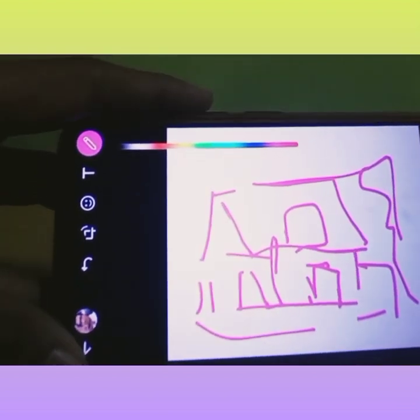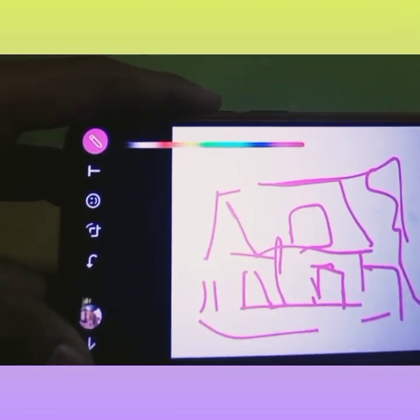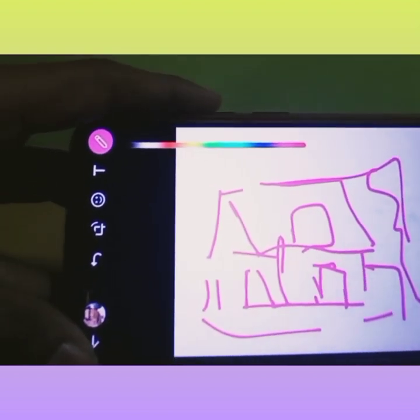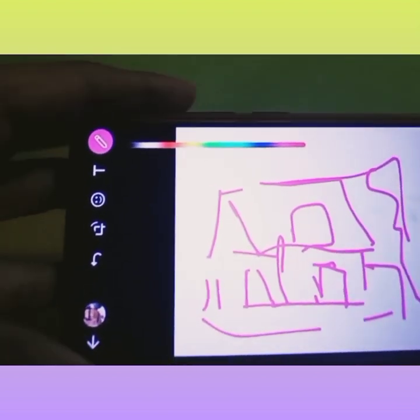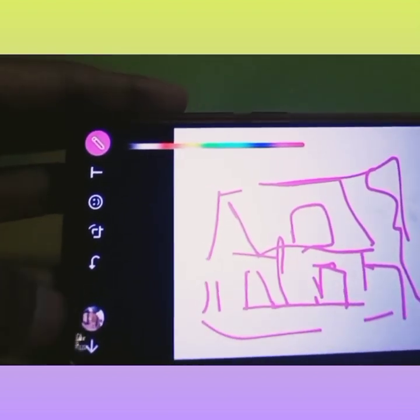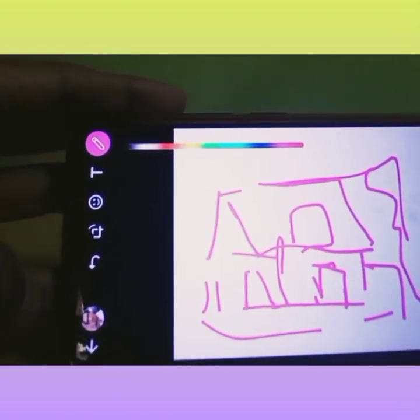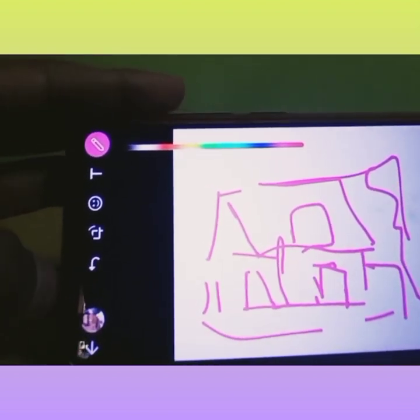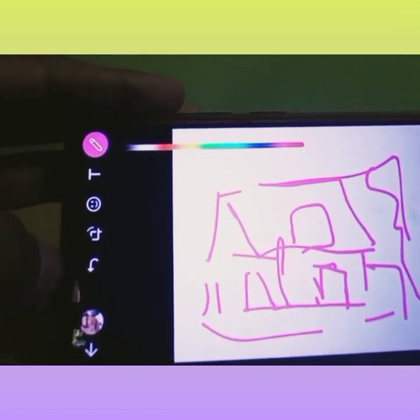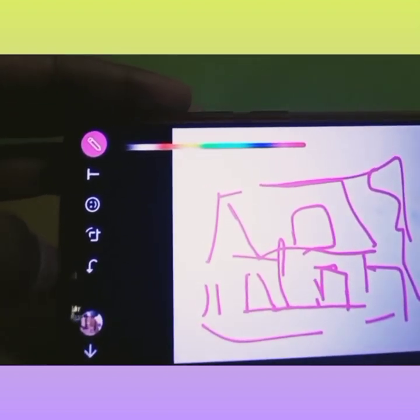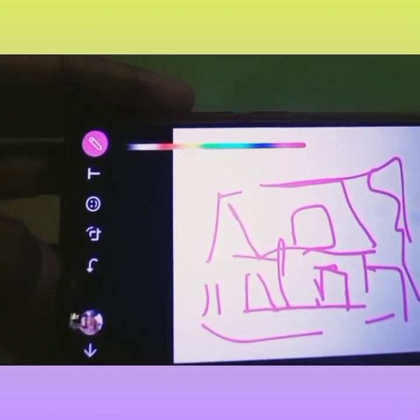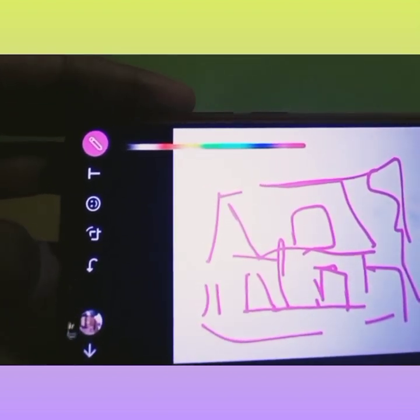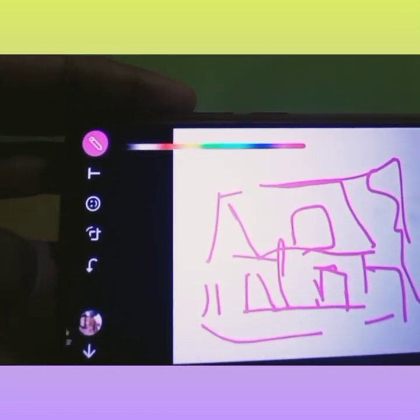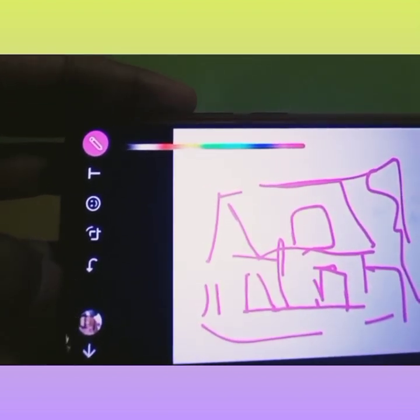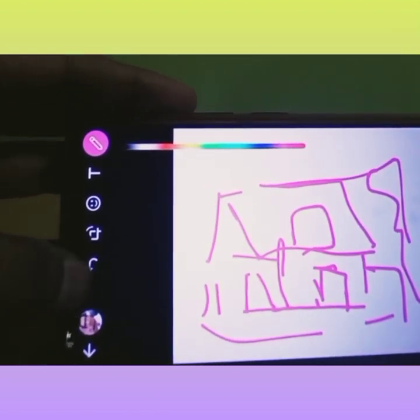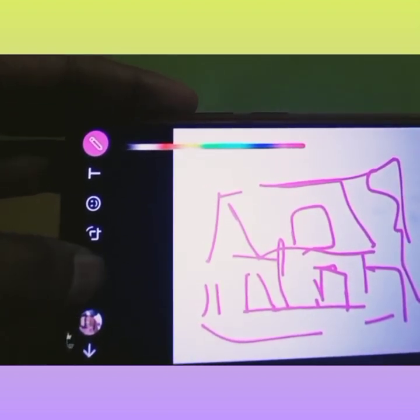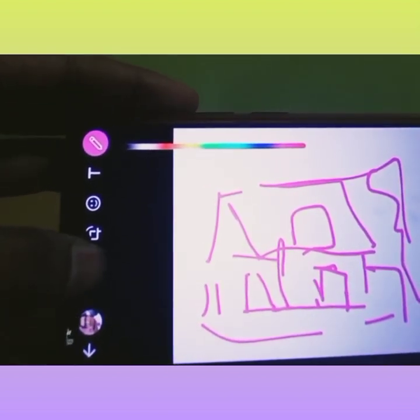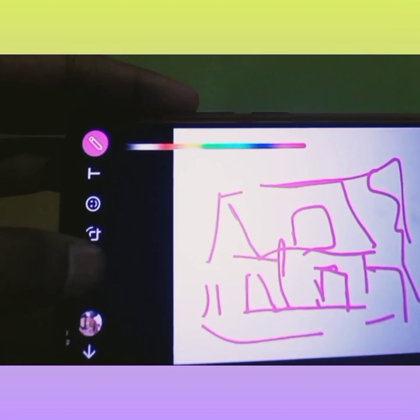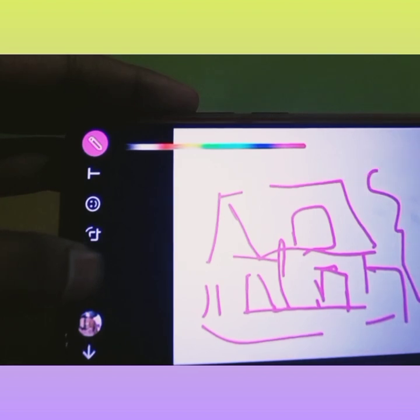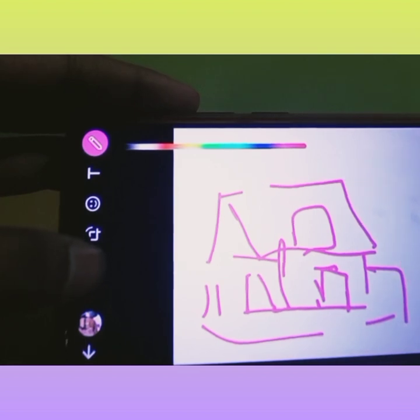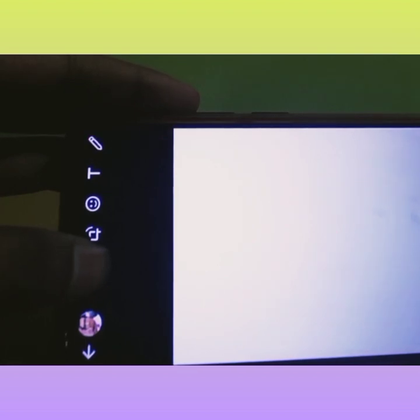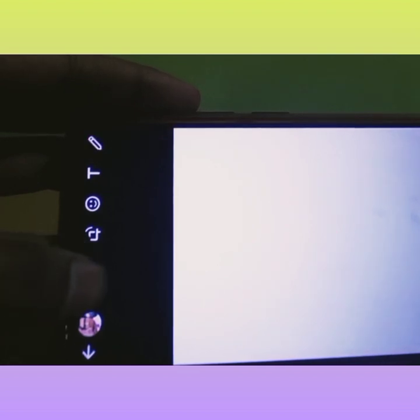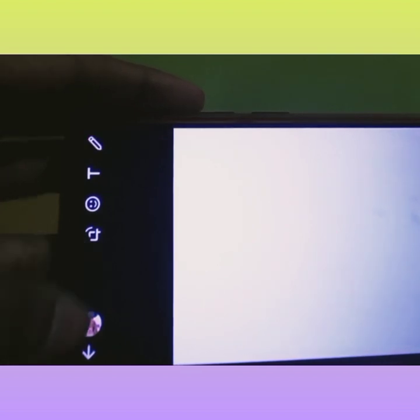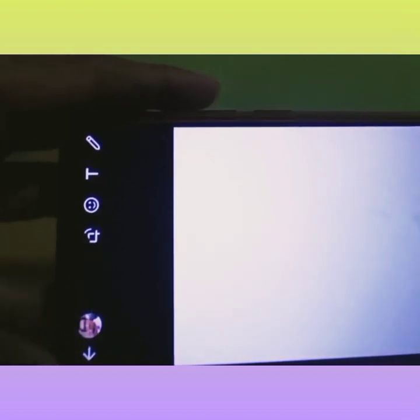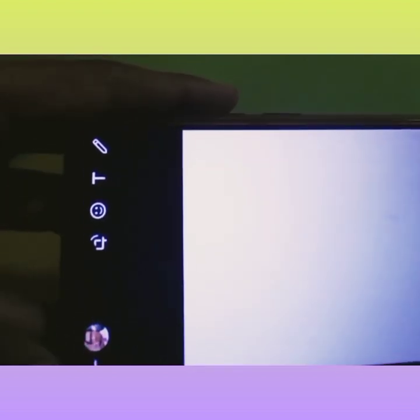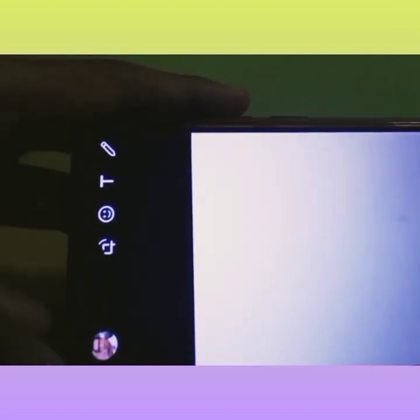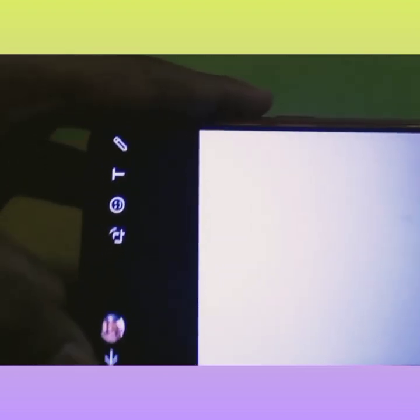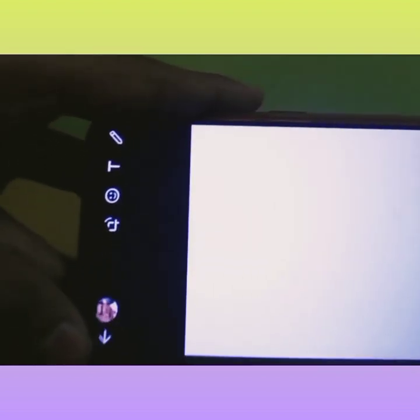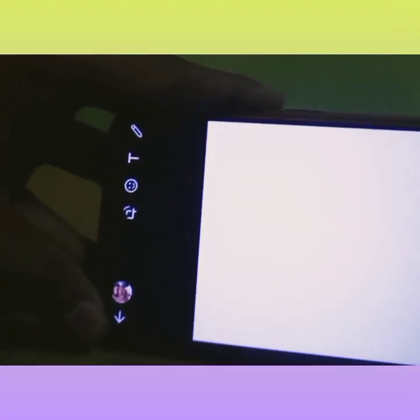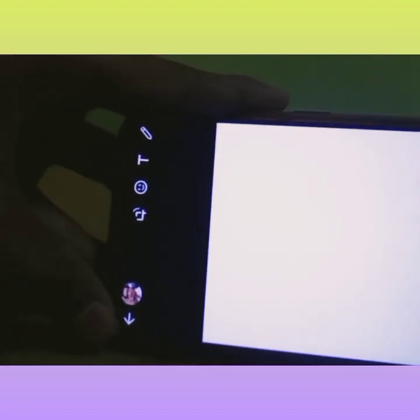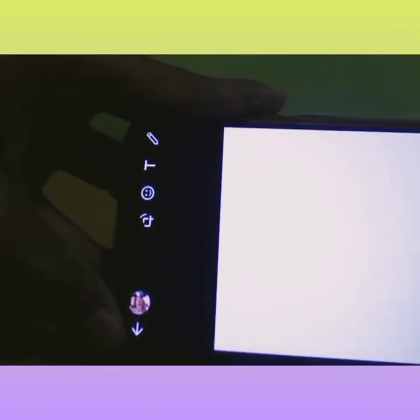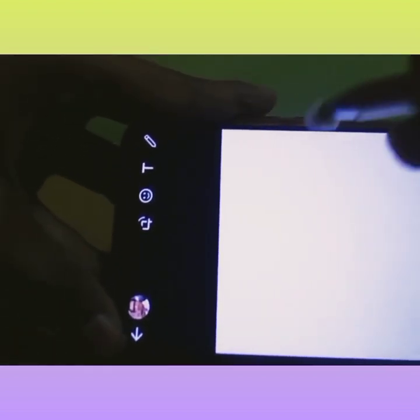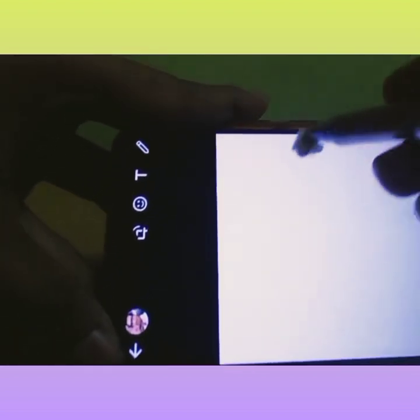I am easily able to draw like this. Now let me write something.